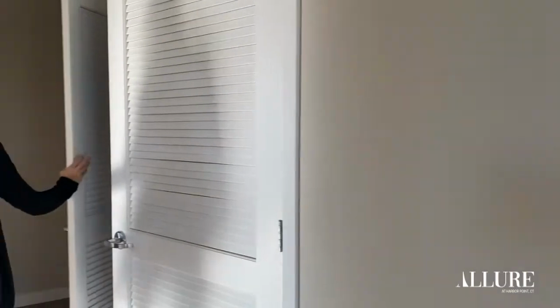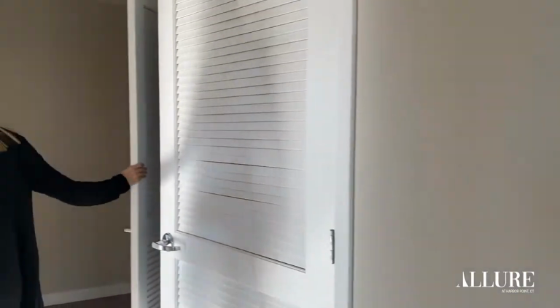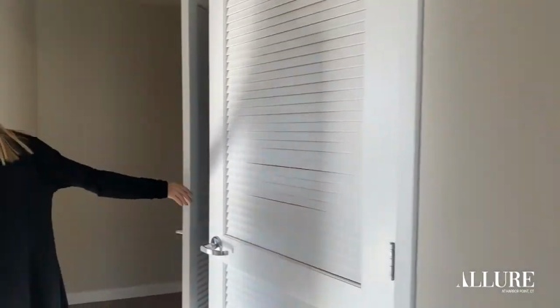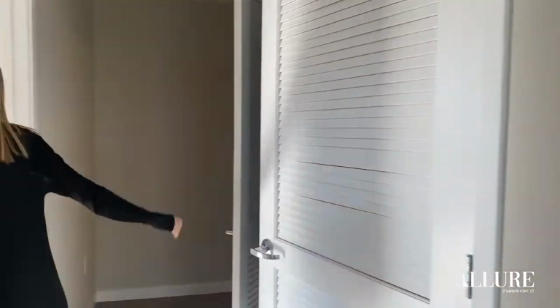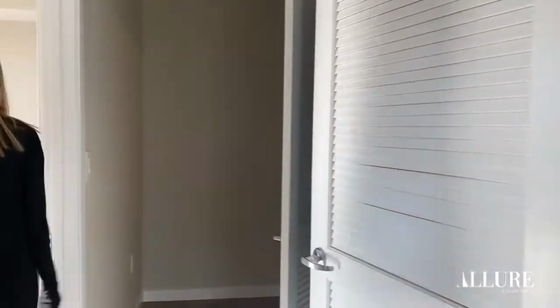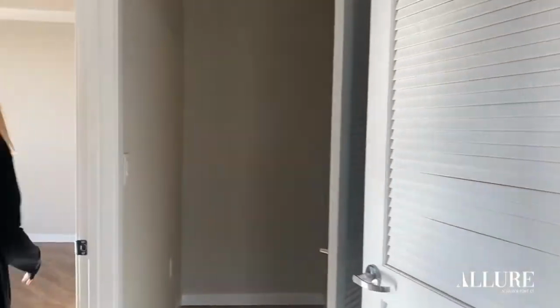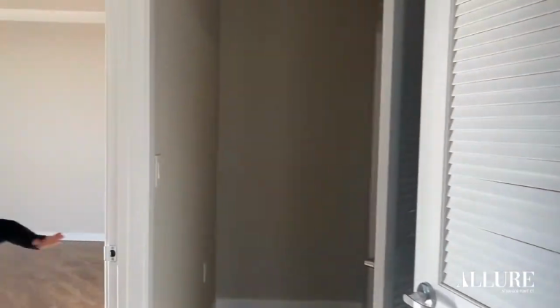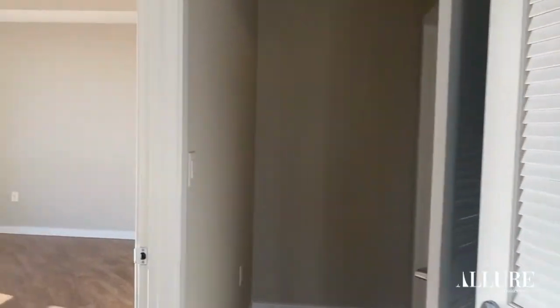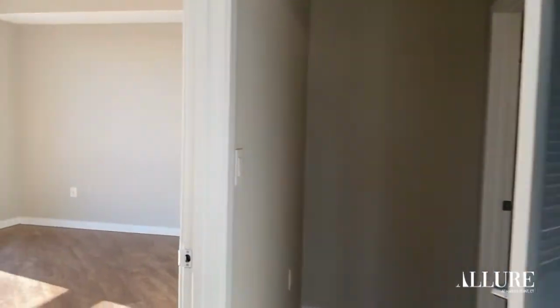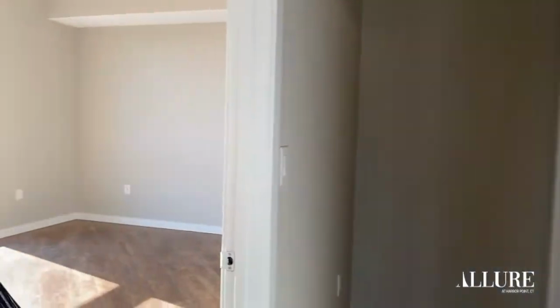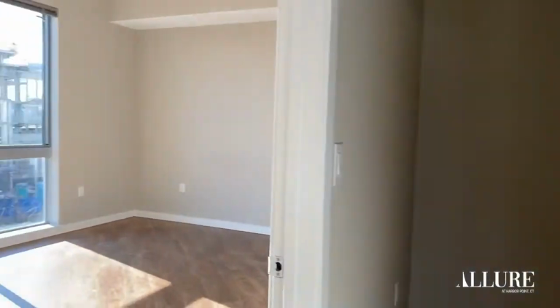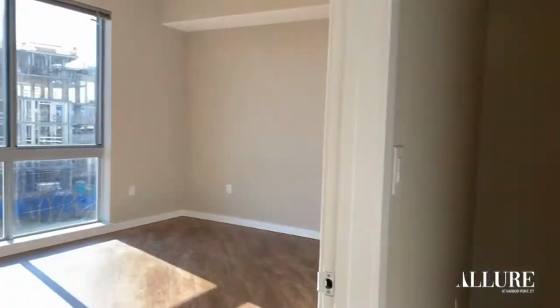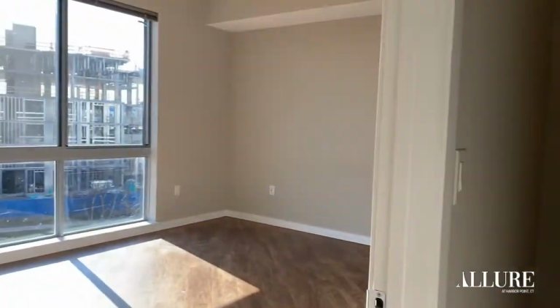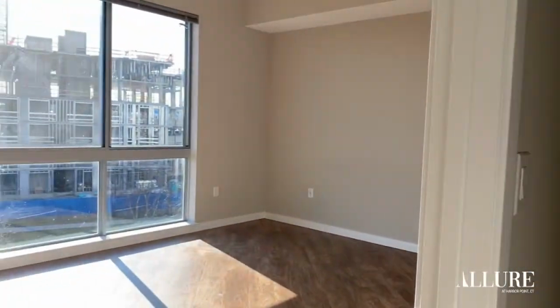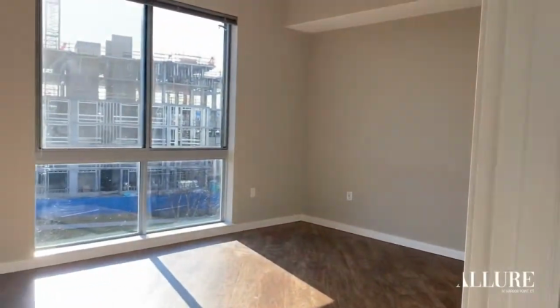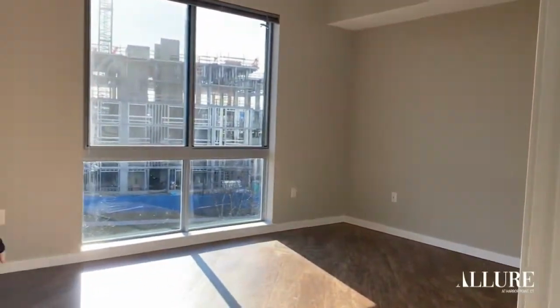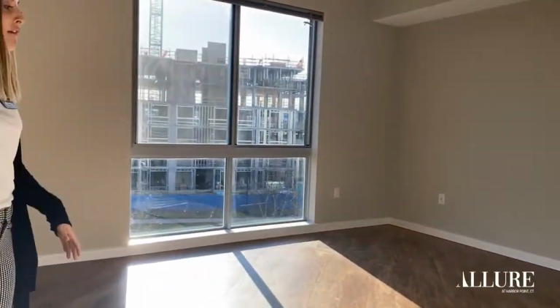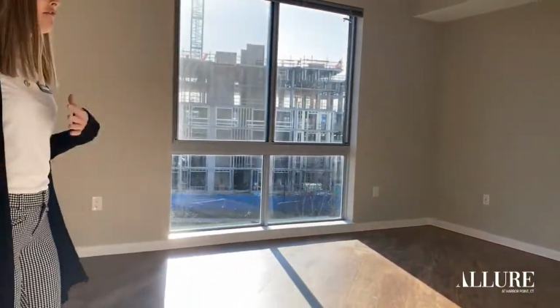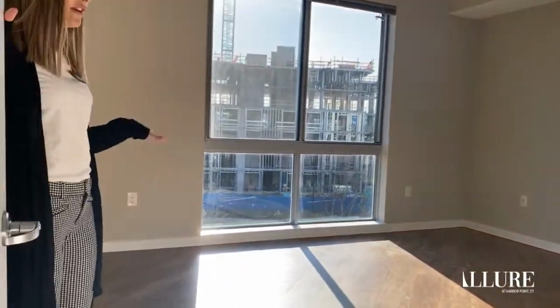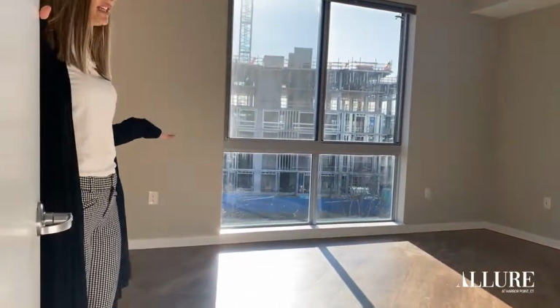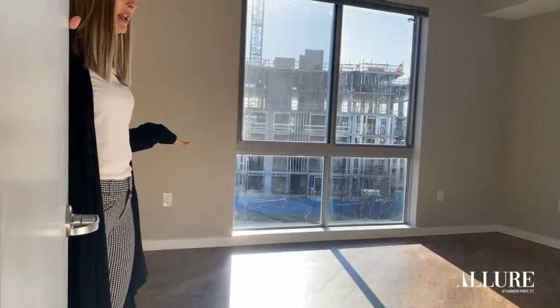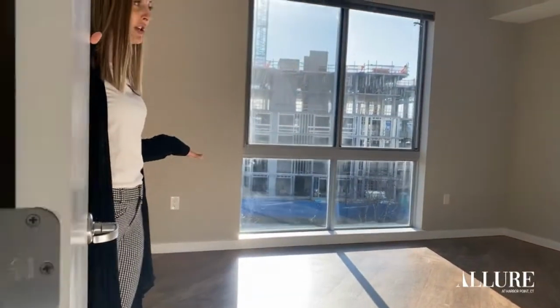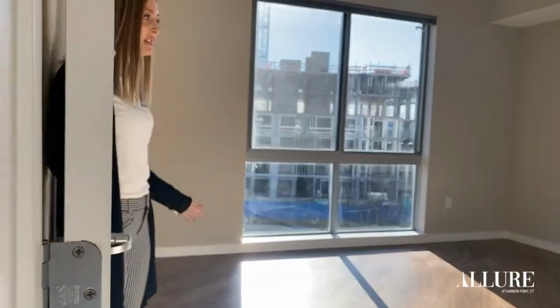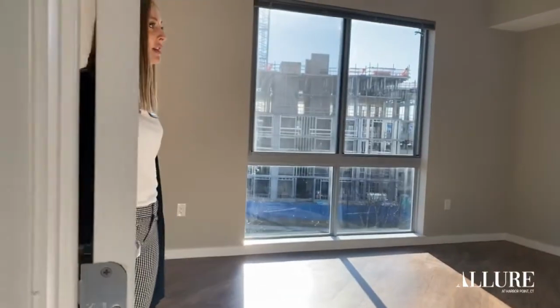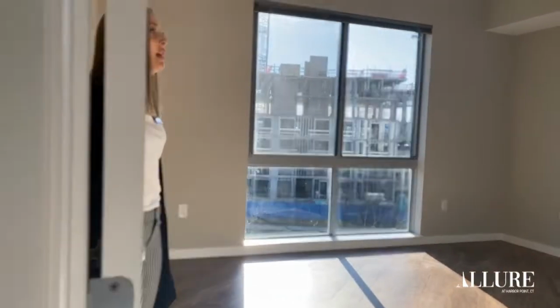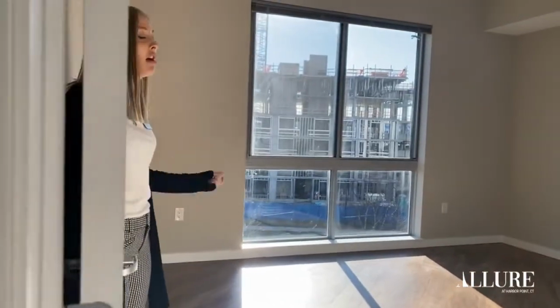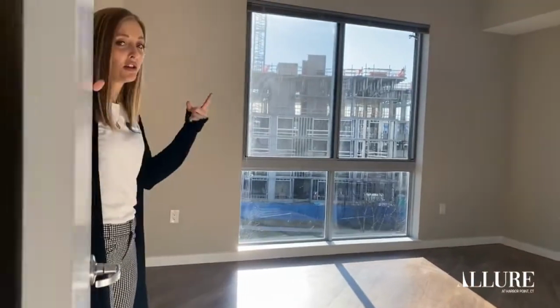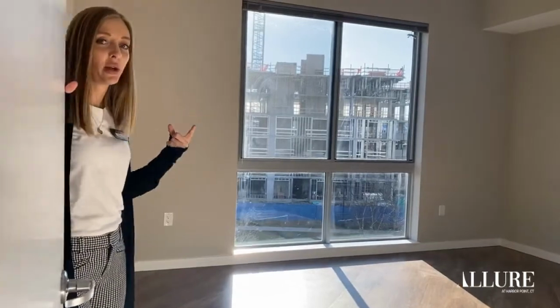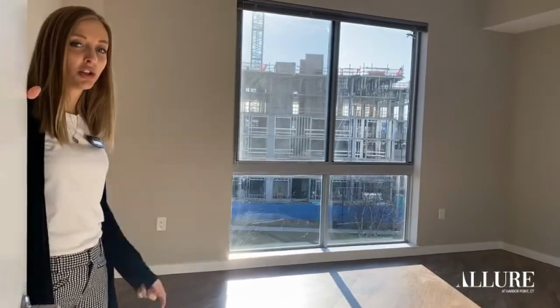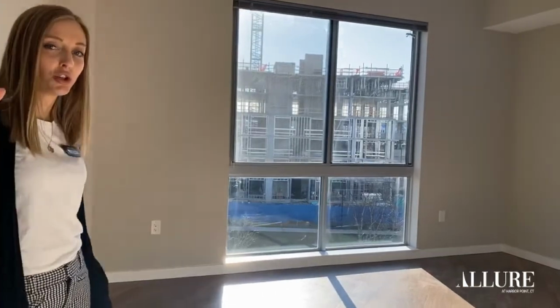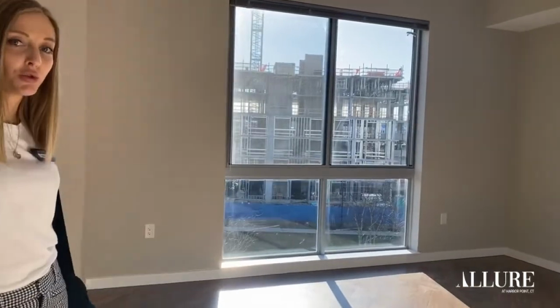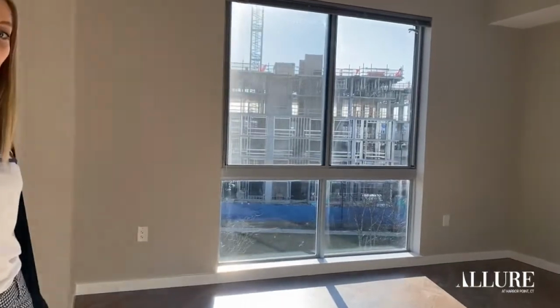And then this is the second bedroom. Very spacious, and it also has a huge closet.